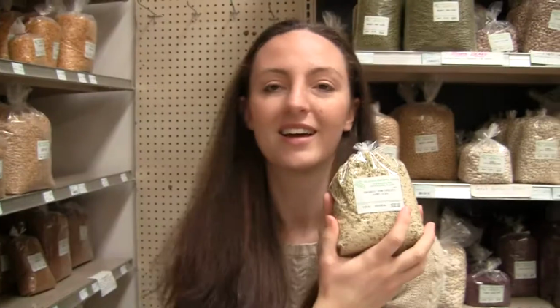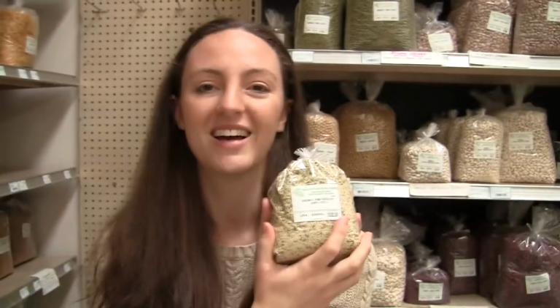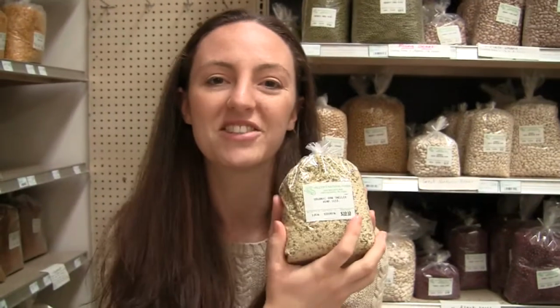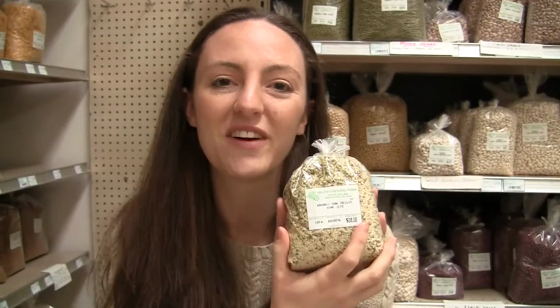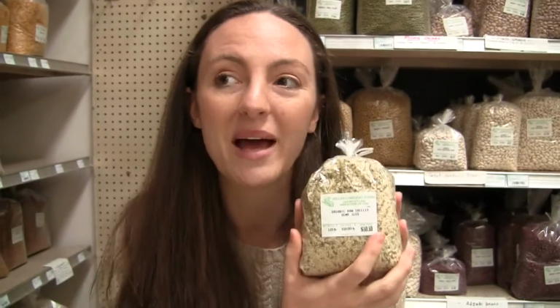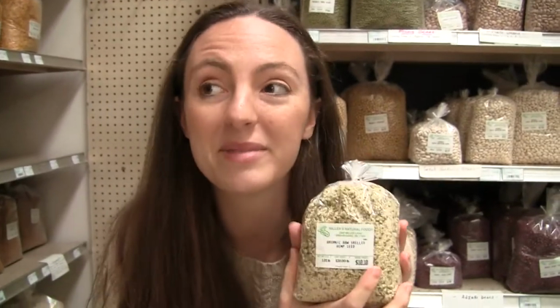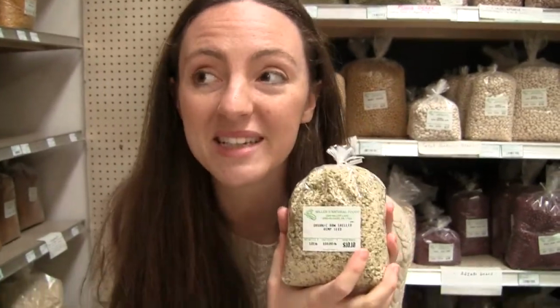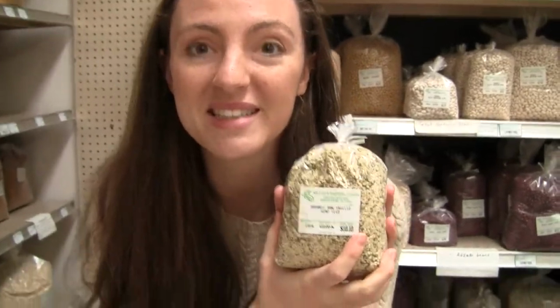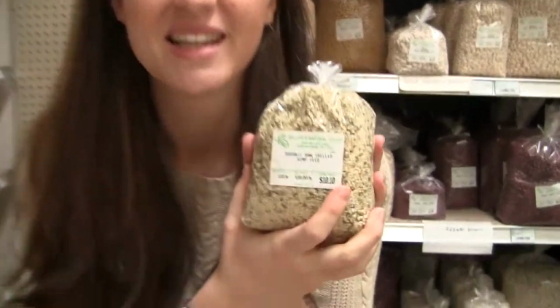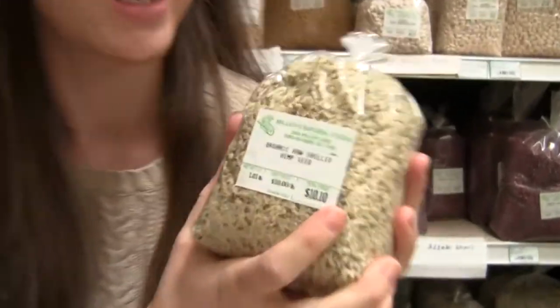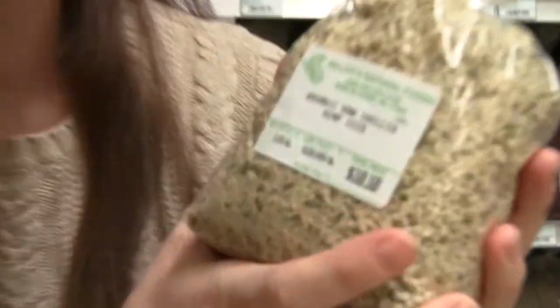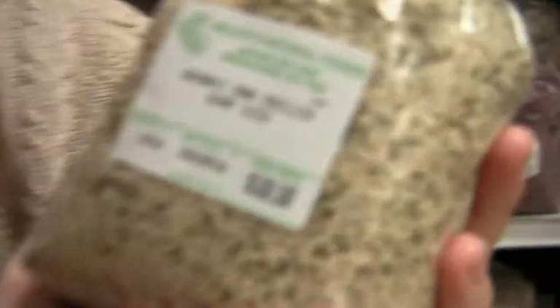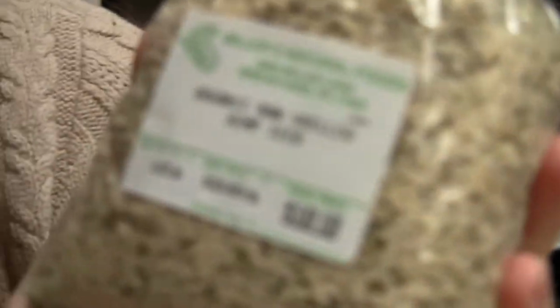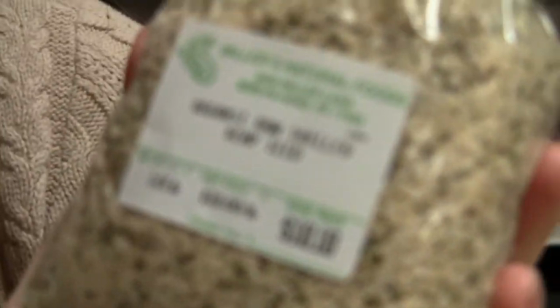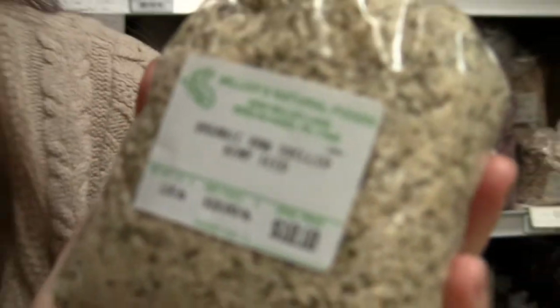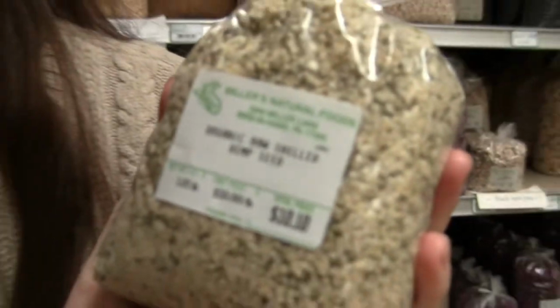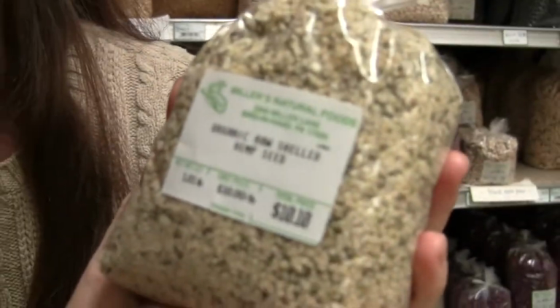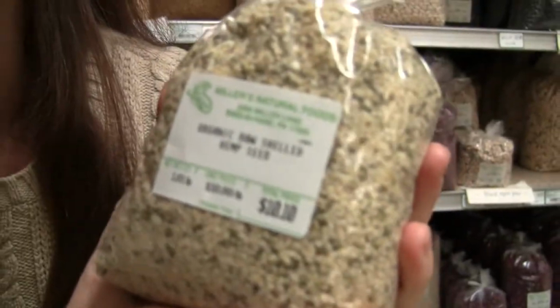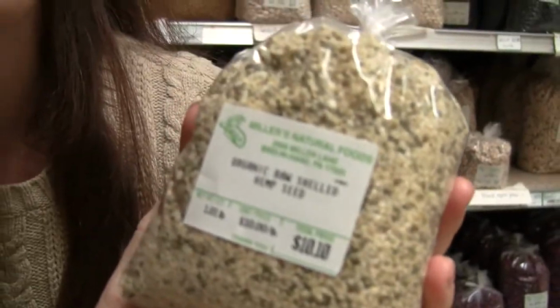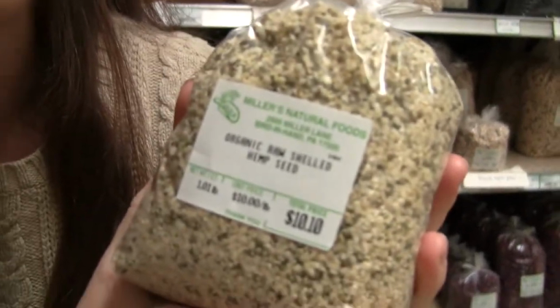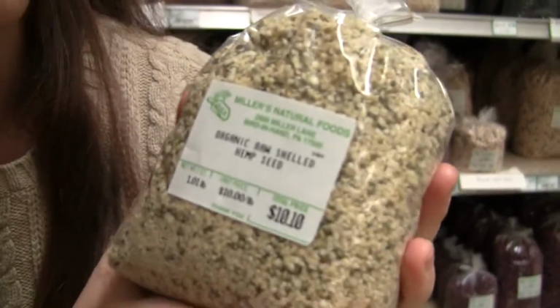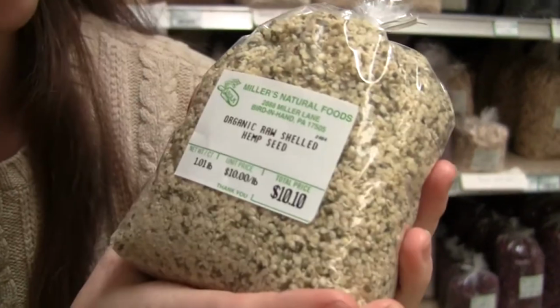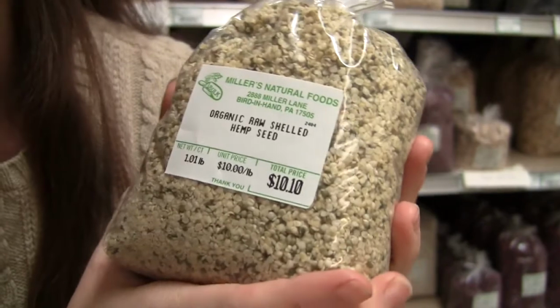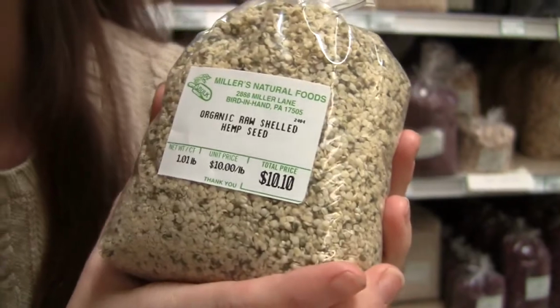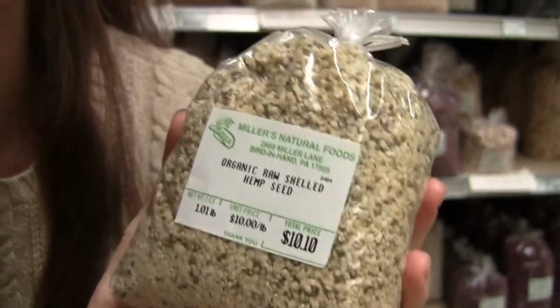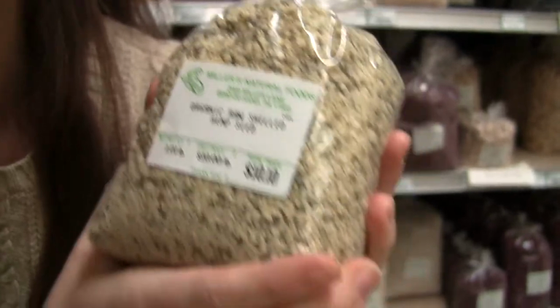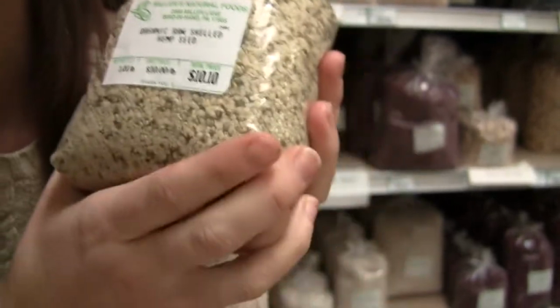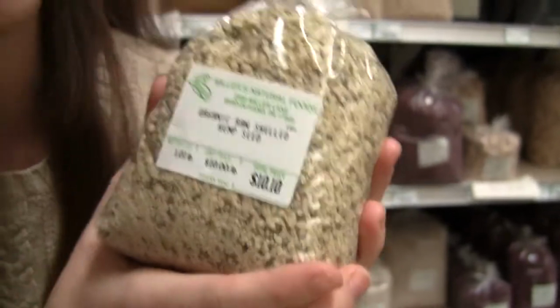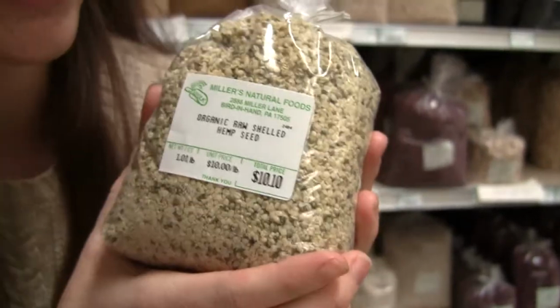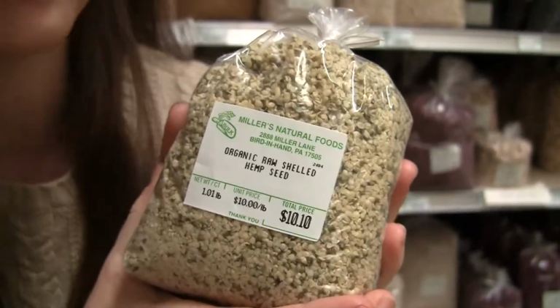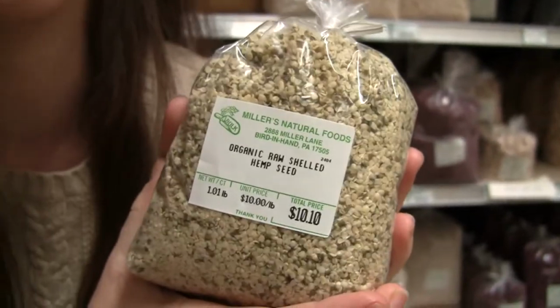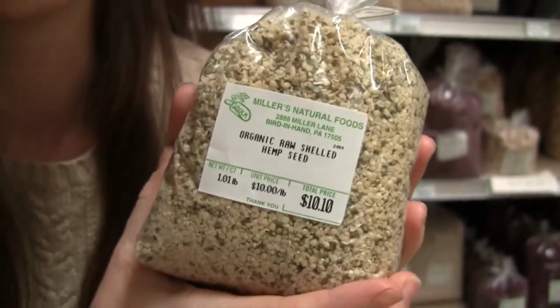I just found hemp seeds — I am so excited! They are $10 a pound; they are $23 at Whole Foods.